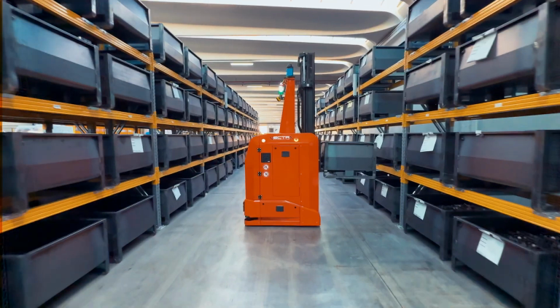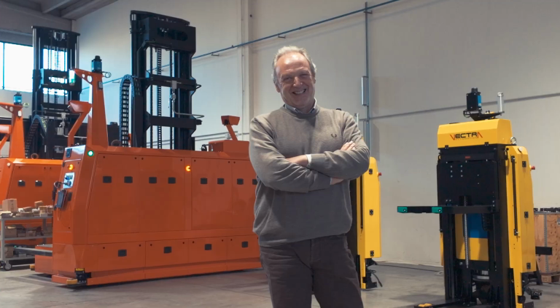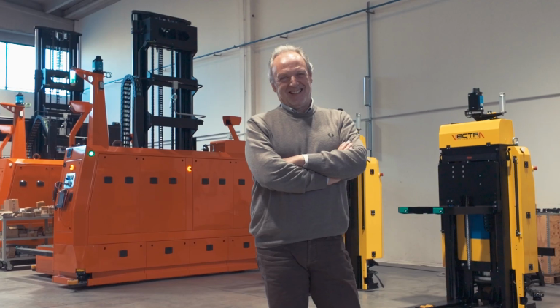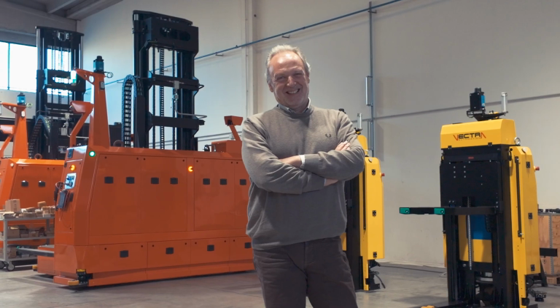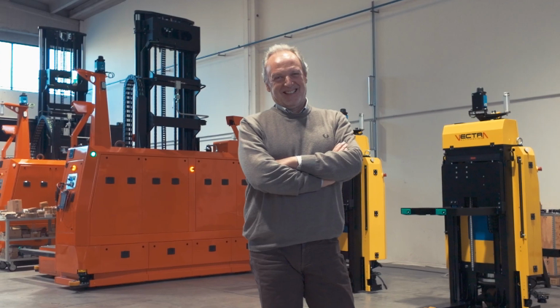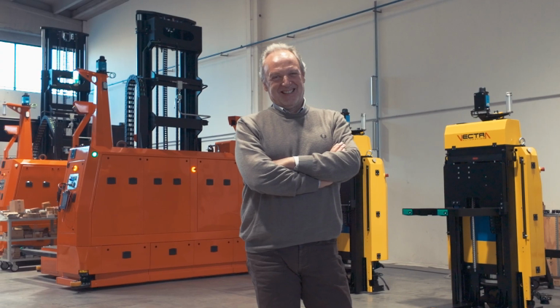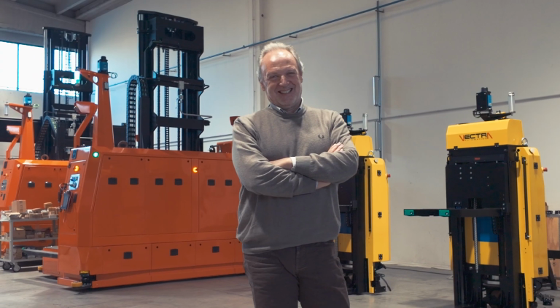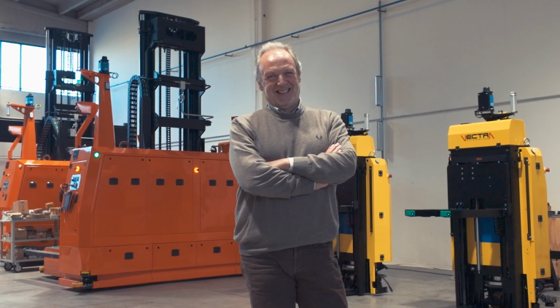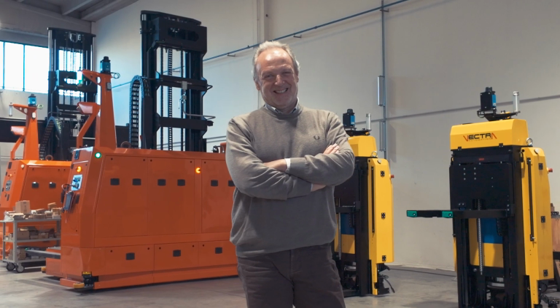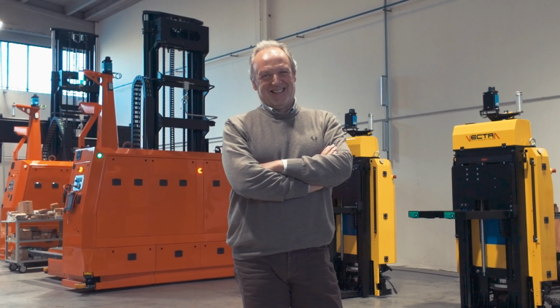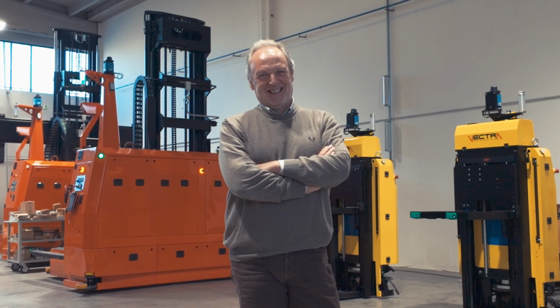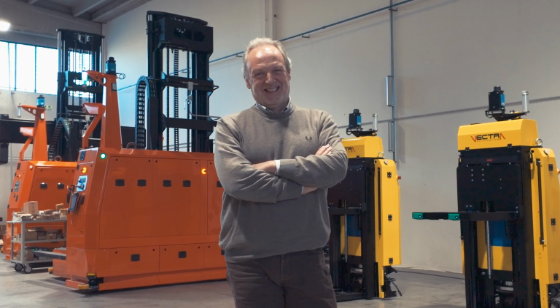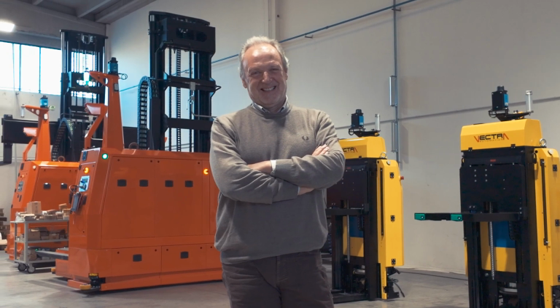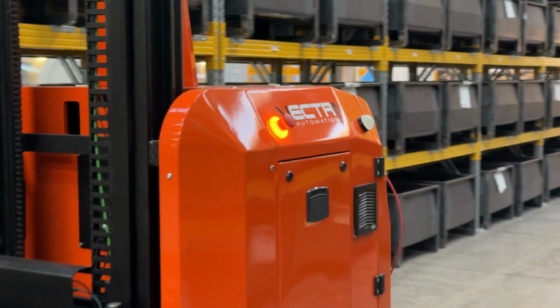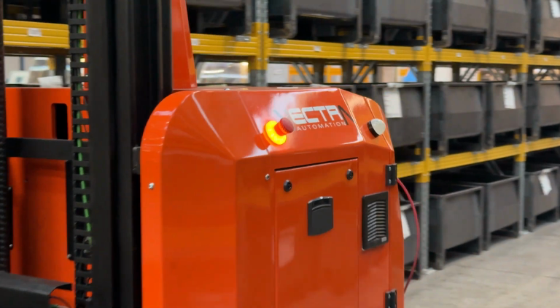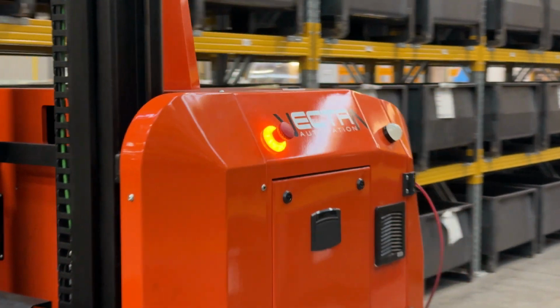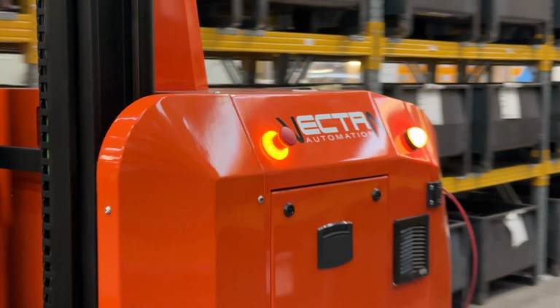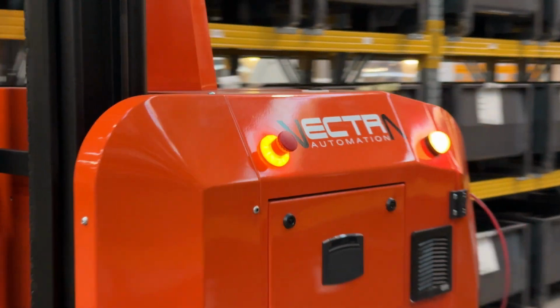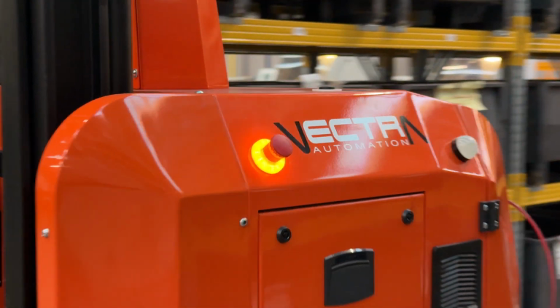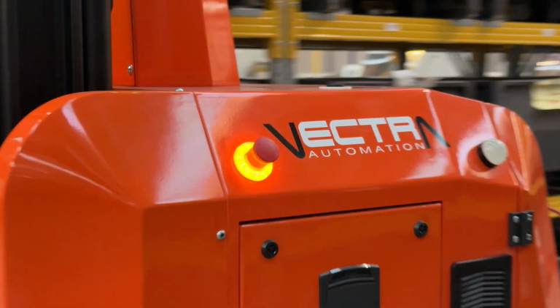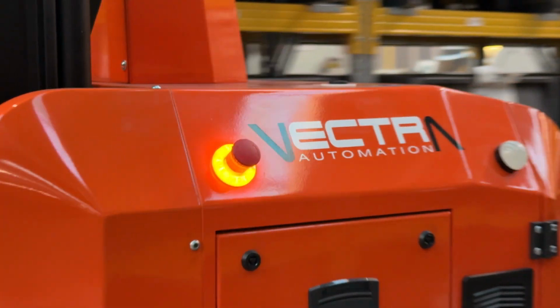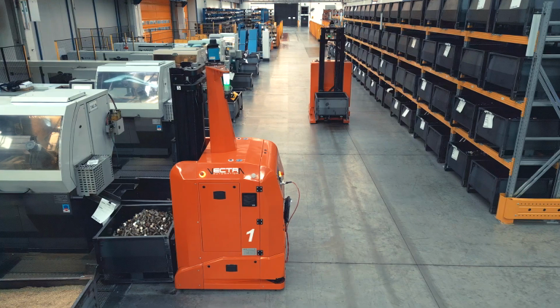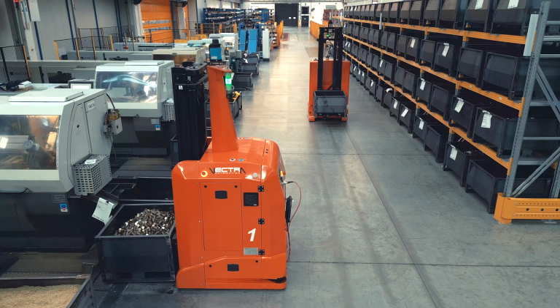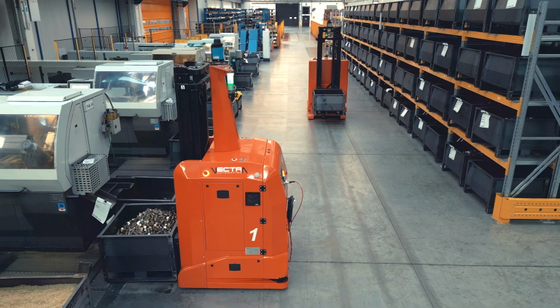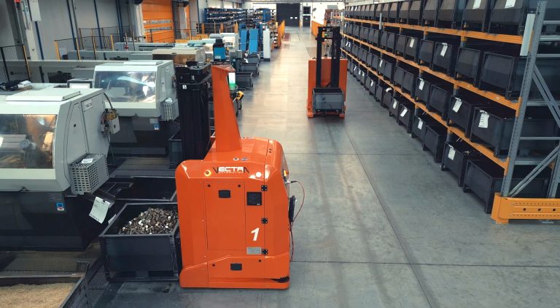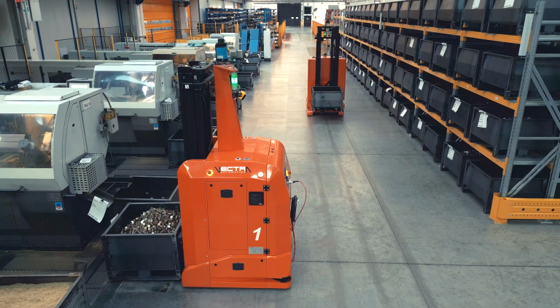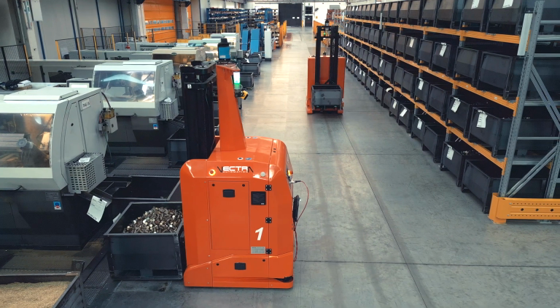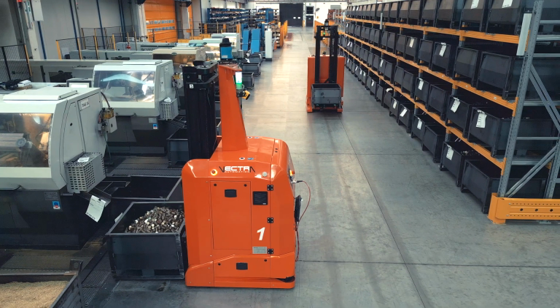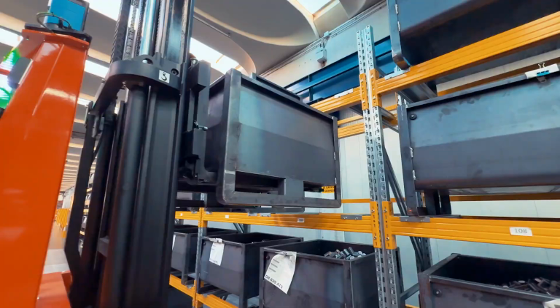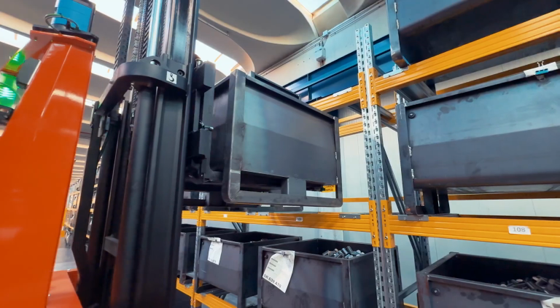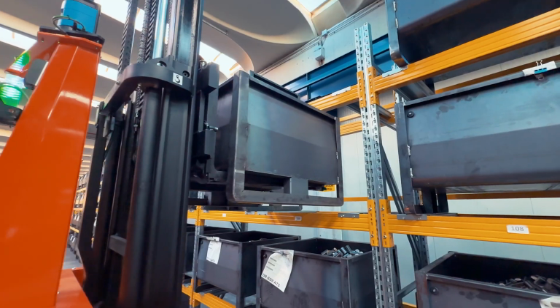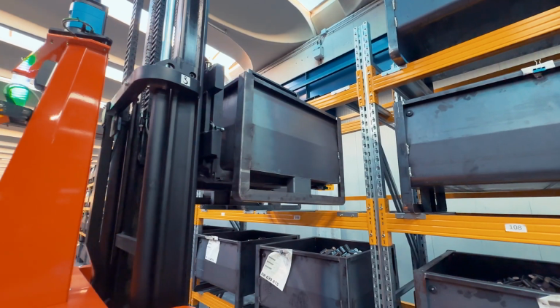Hi everybody, I am Mirko Schianchi, project manager at Vectra, a new player from Modena, Italy.